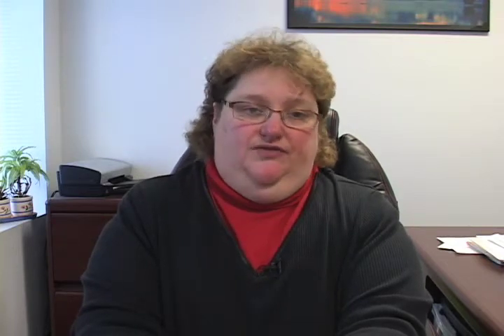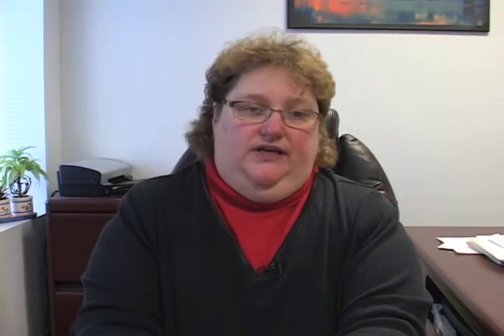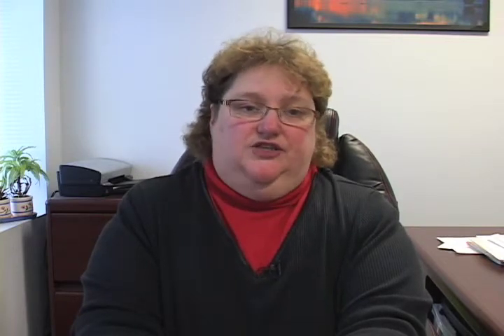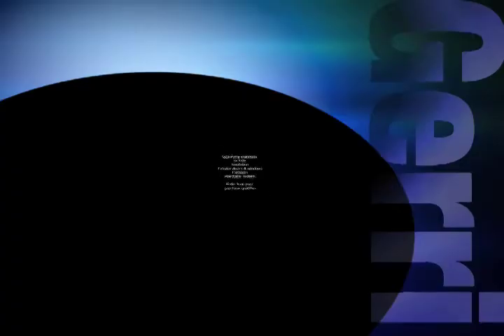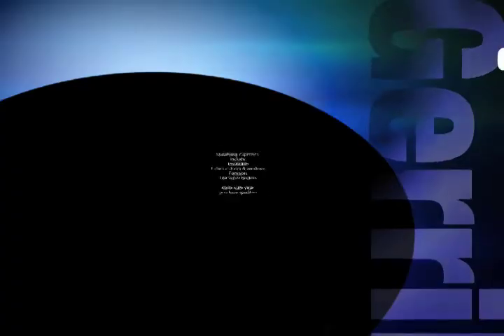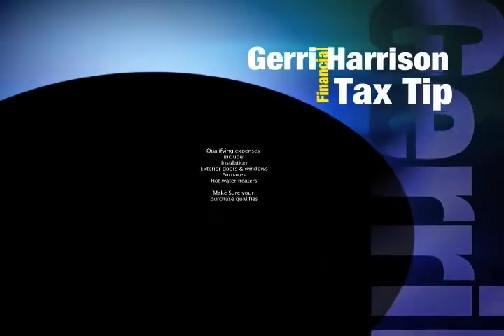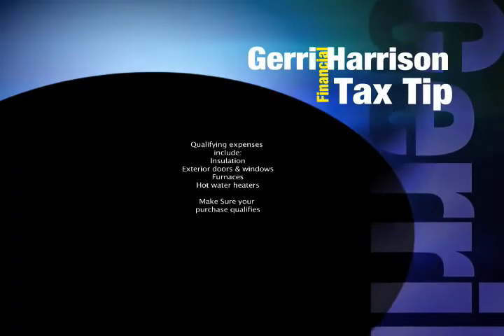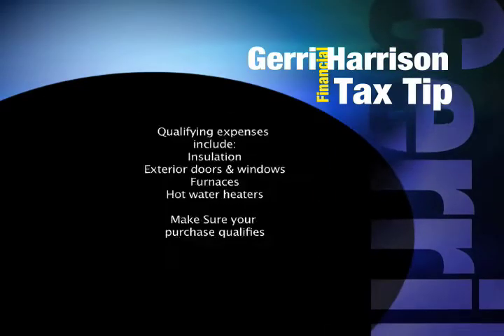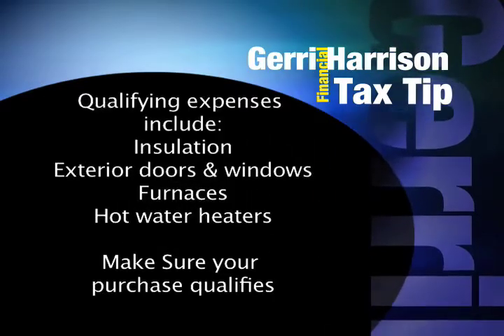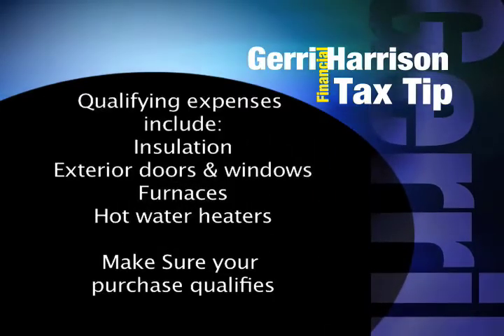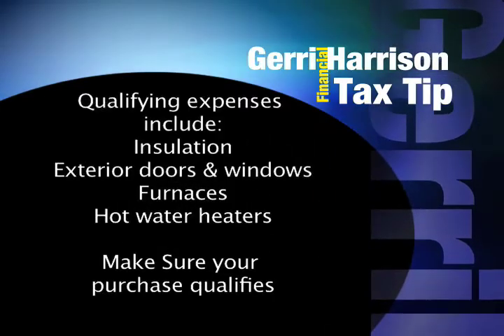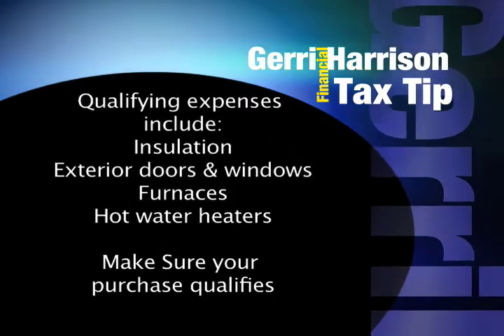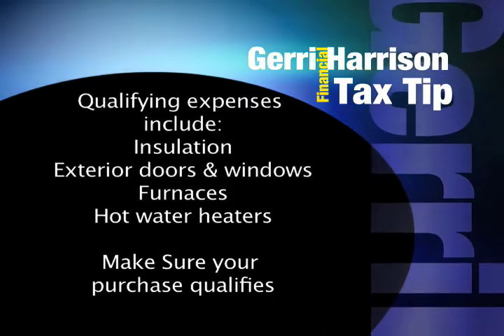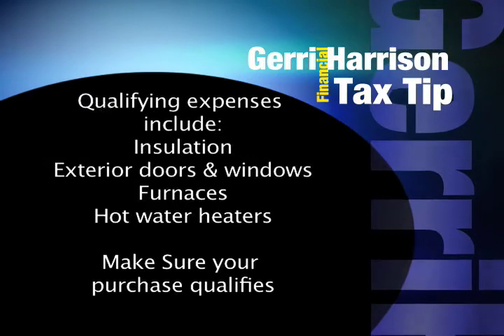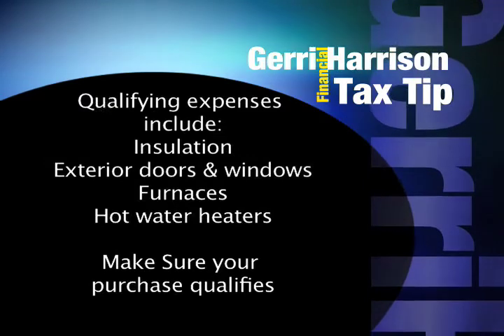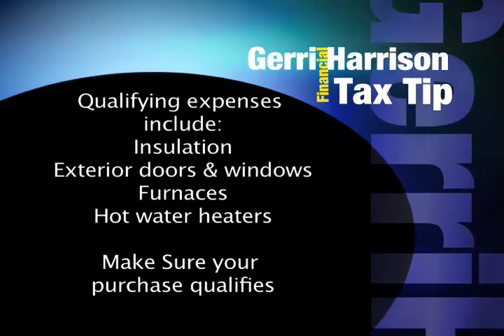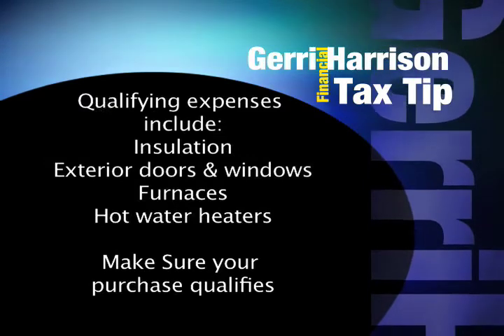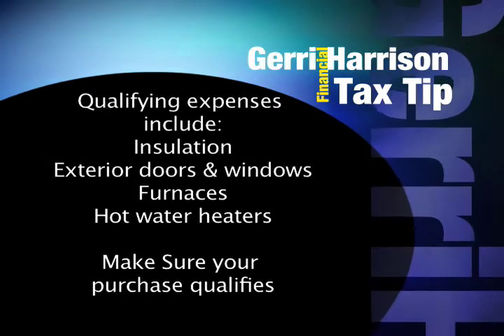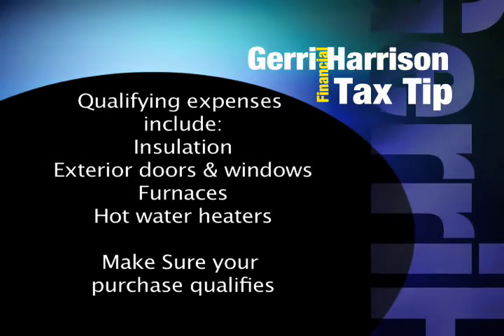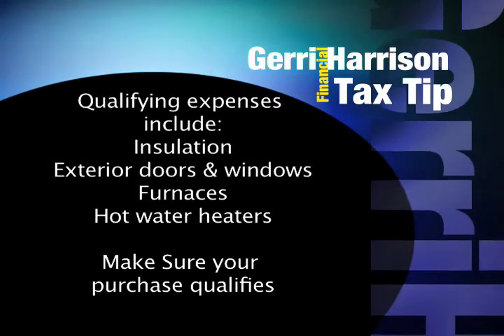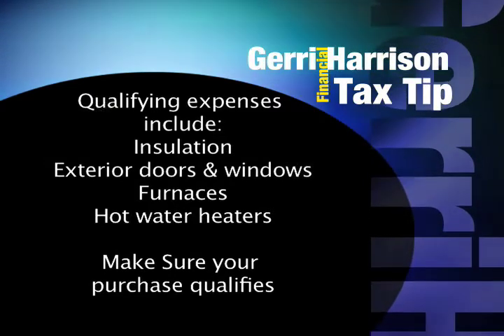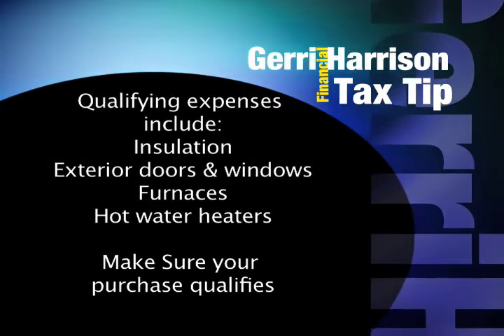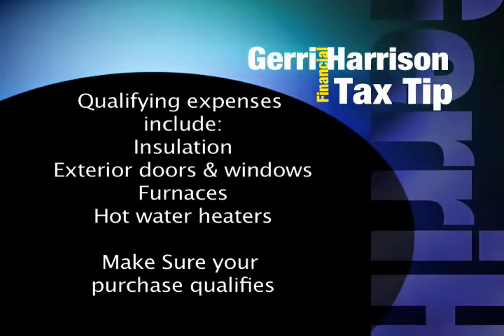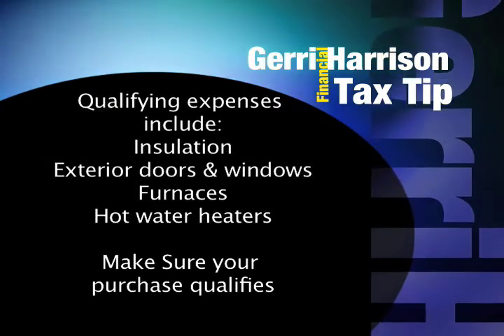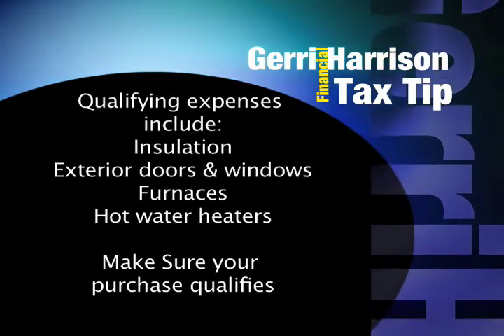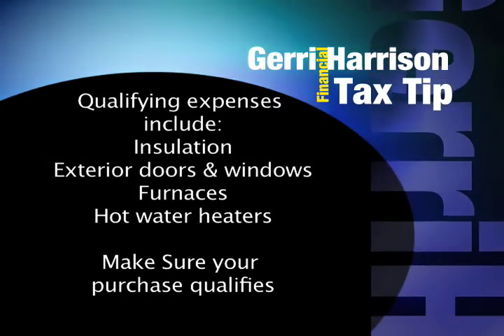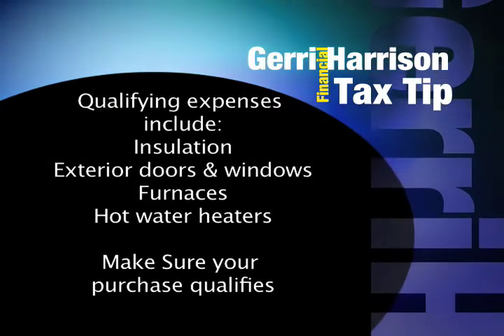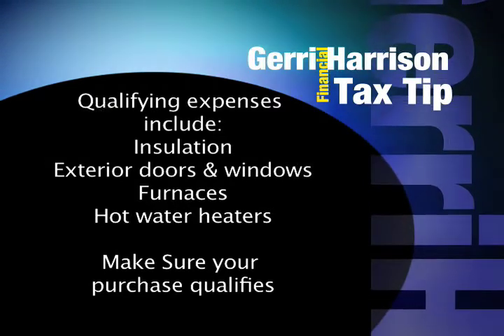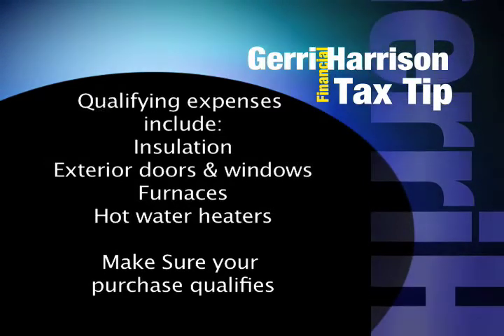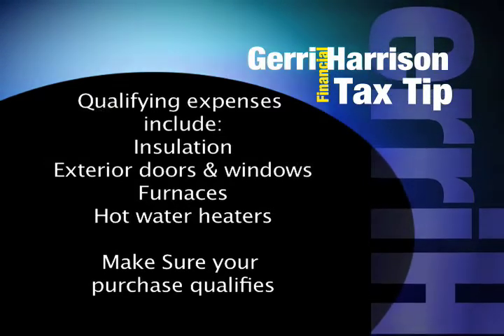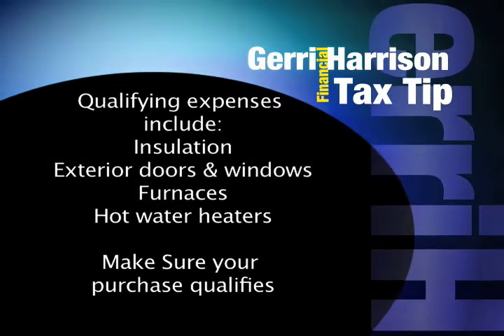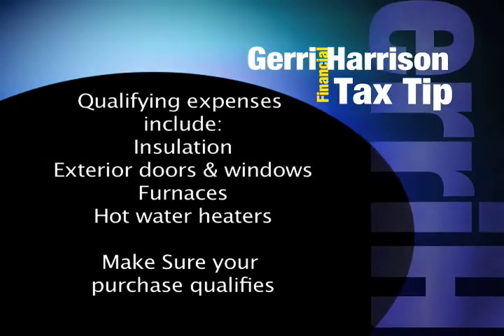Qualifying expenses include those for insulation, exterior doors and windows, furnaces, and hot water heaters.